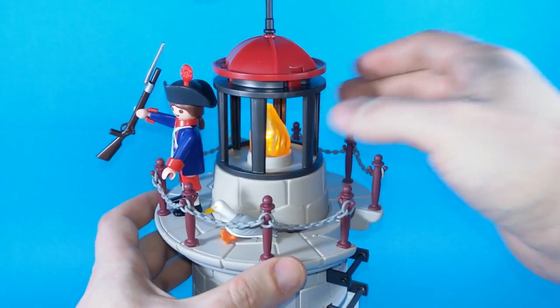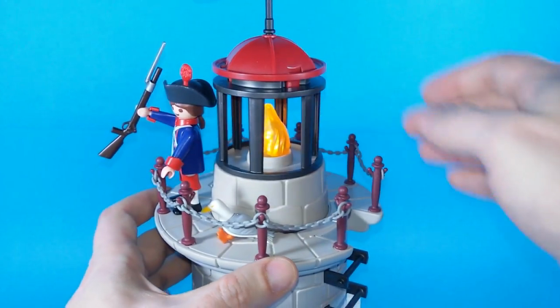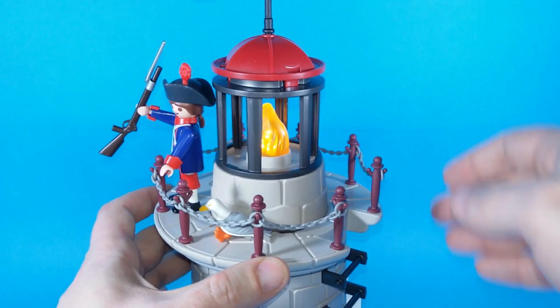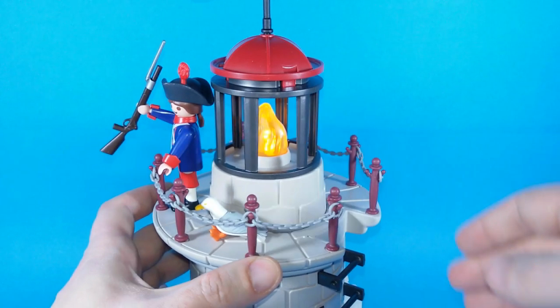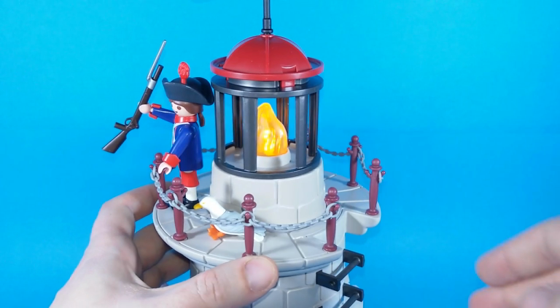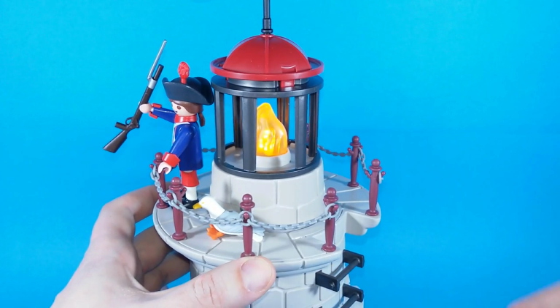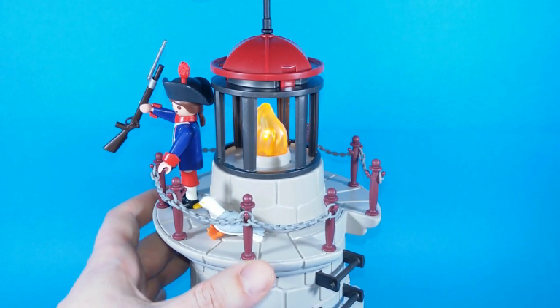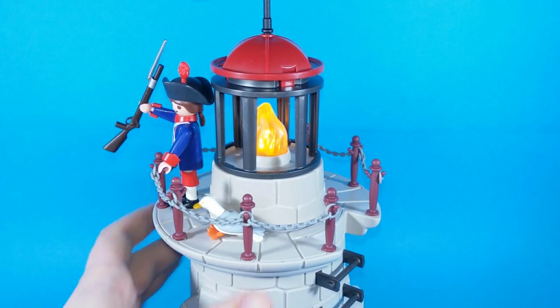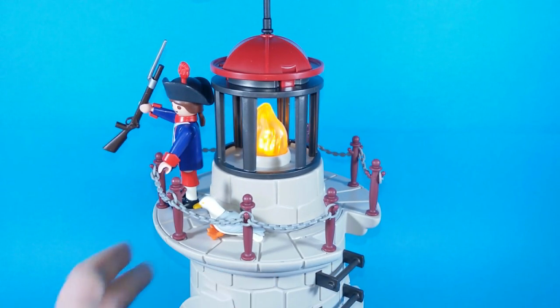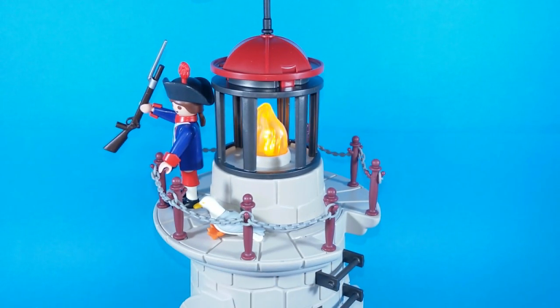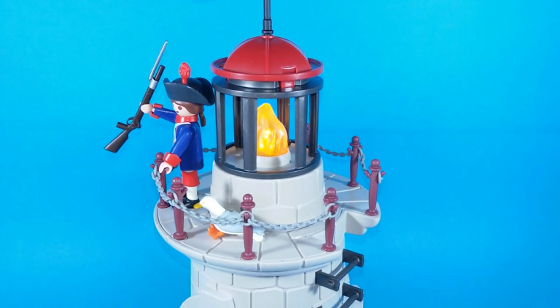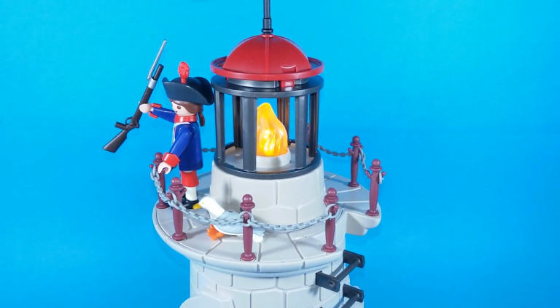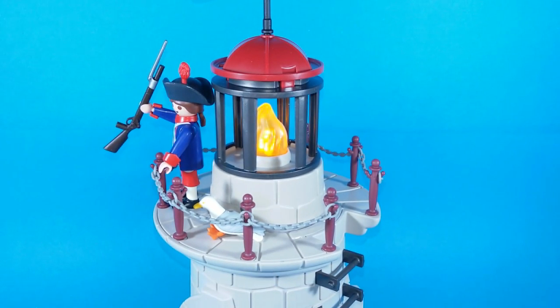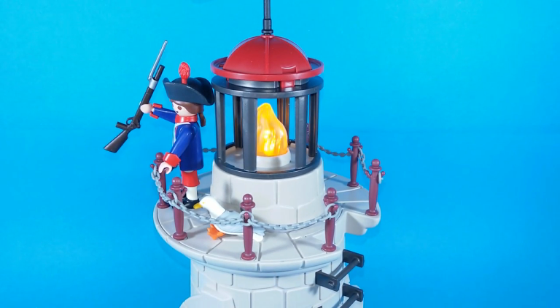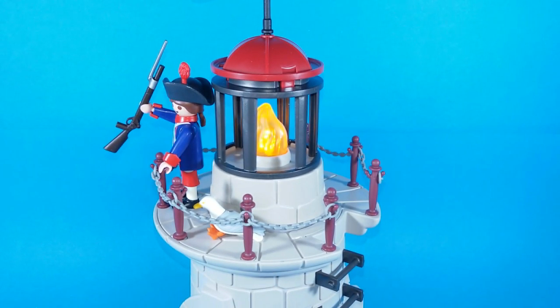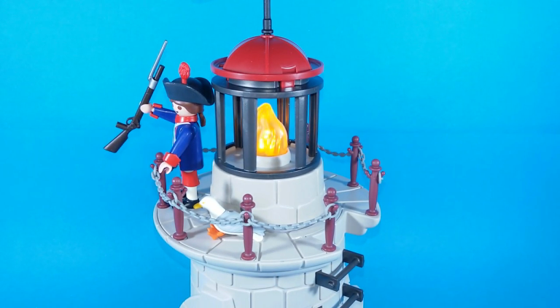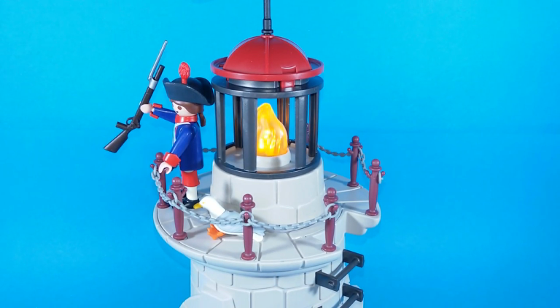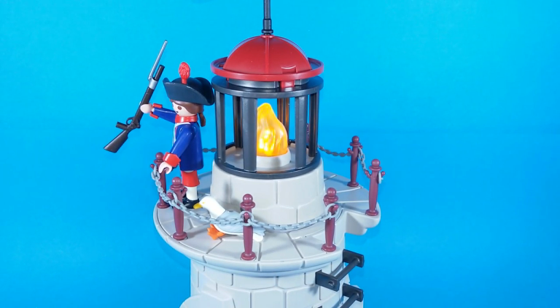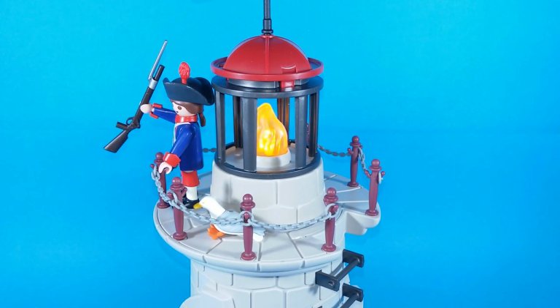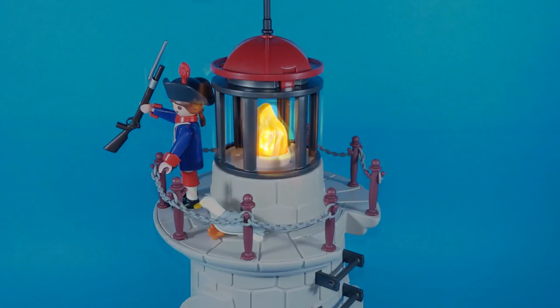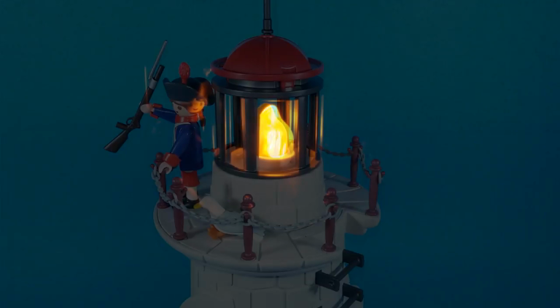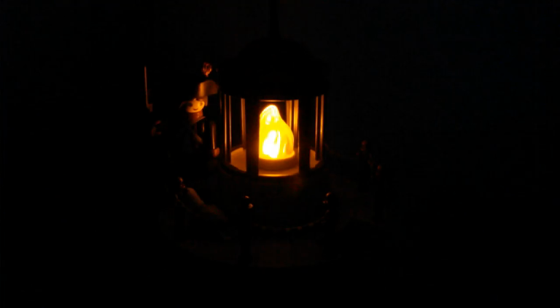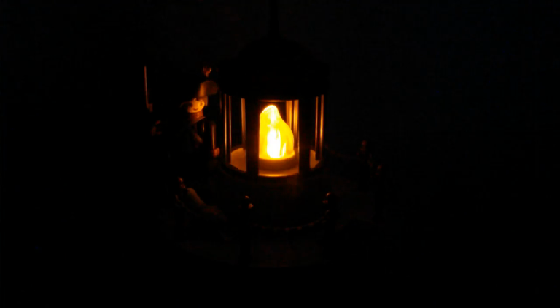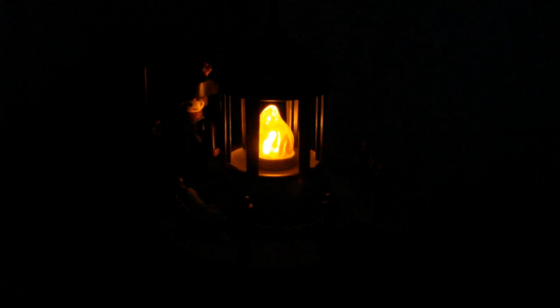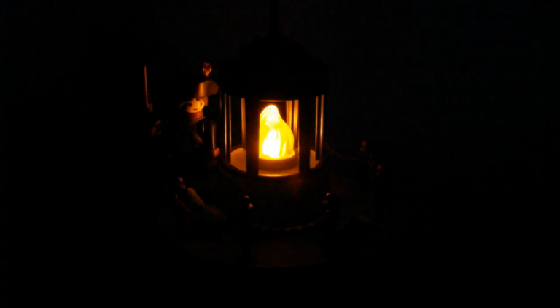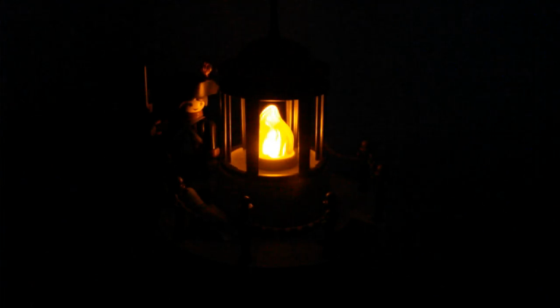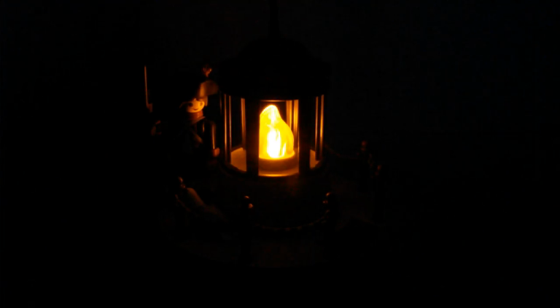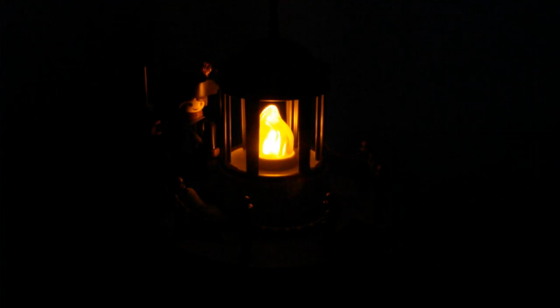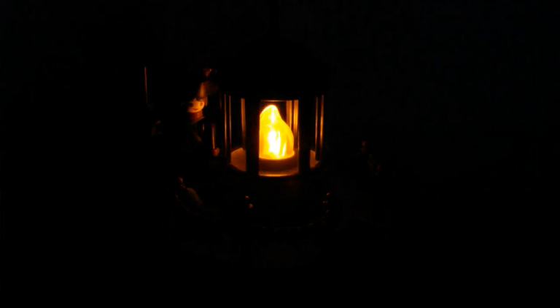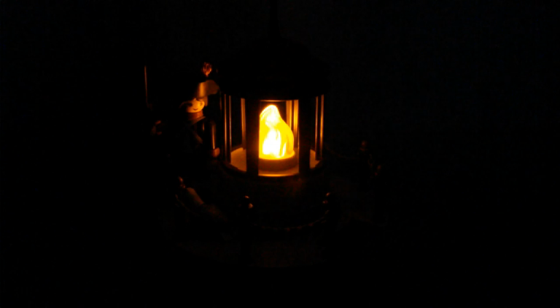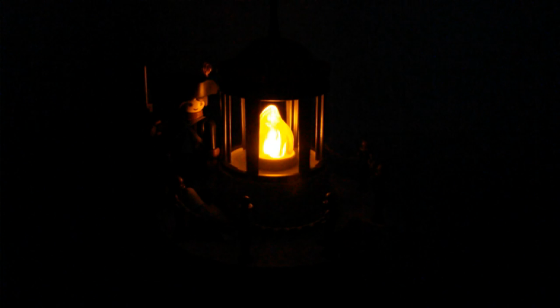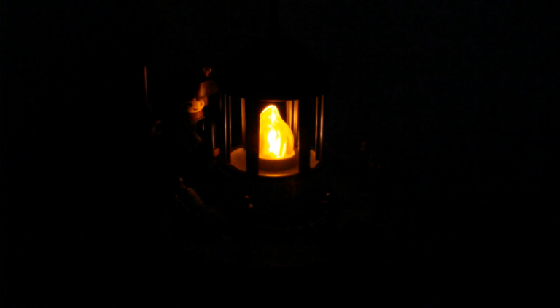Now if we turn the lights off it should look great. Well, that's very effective.